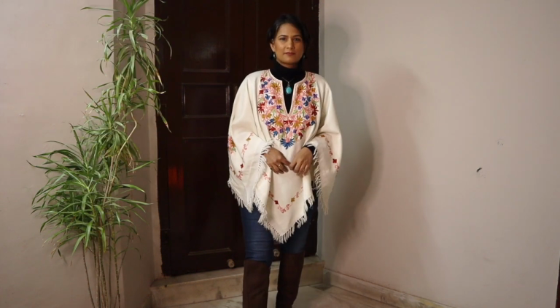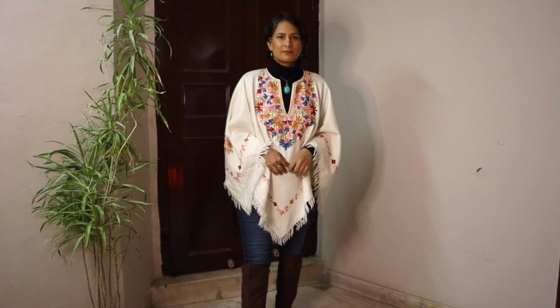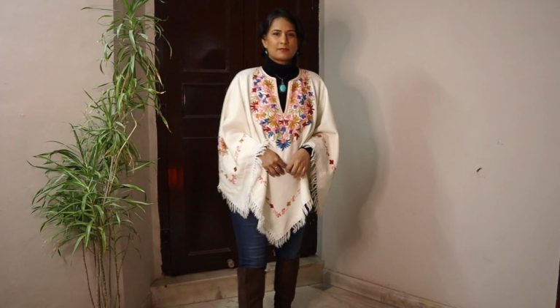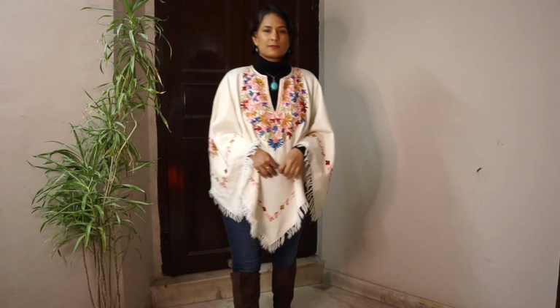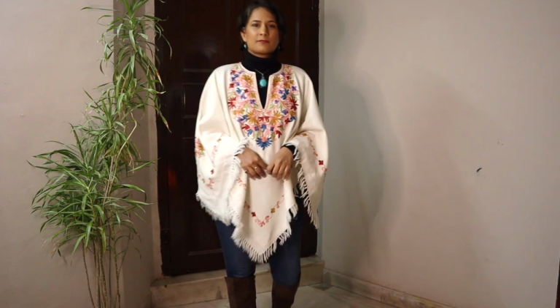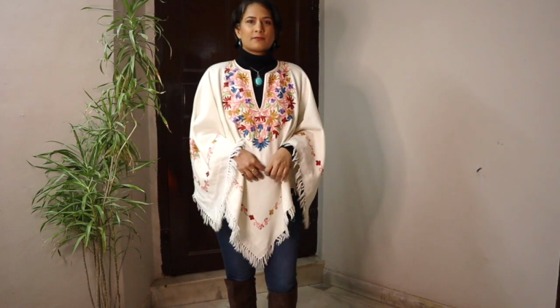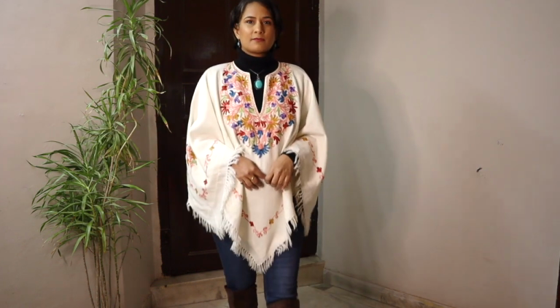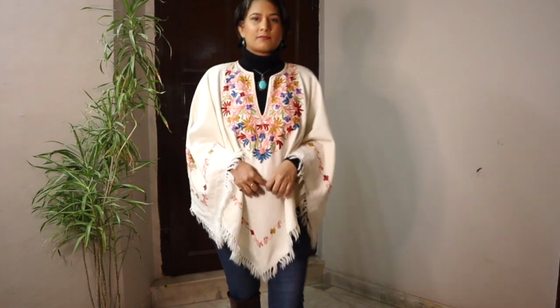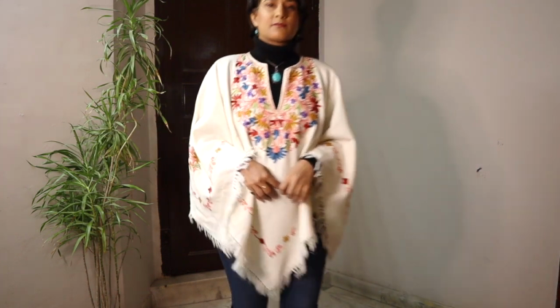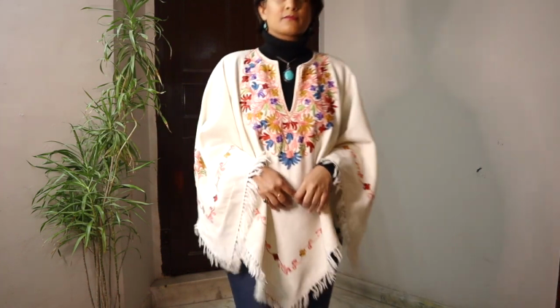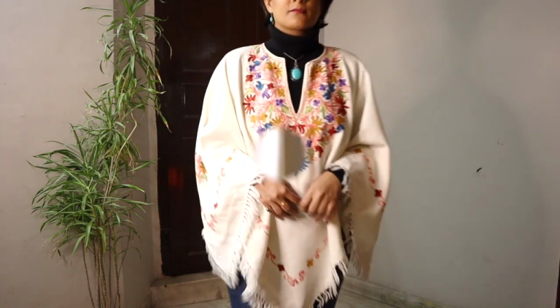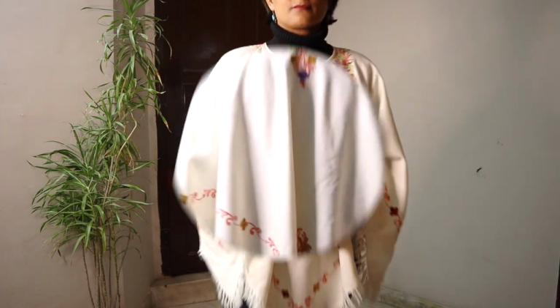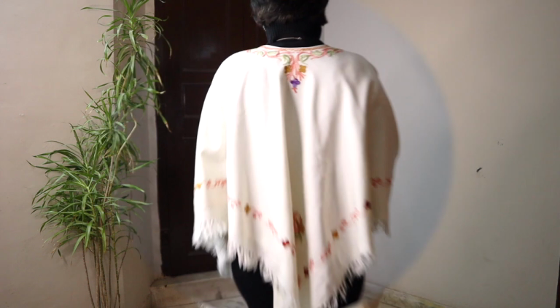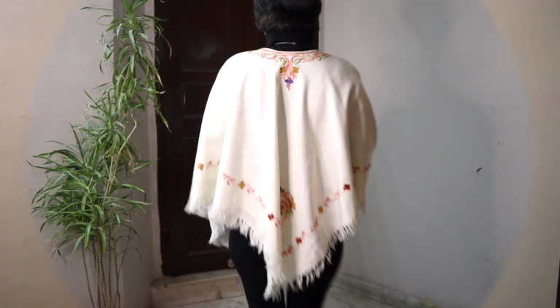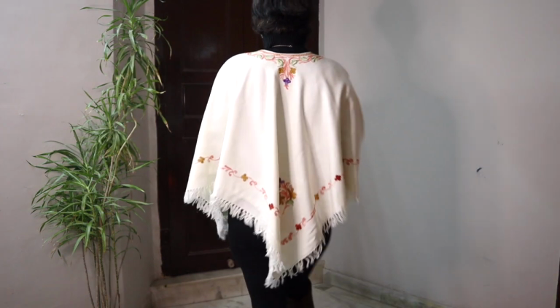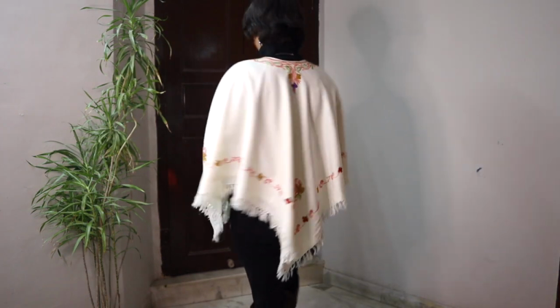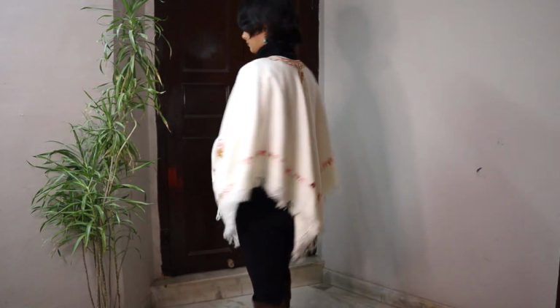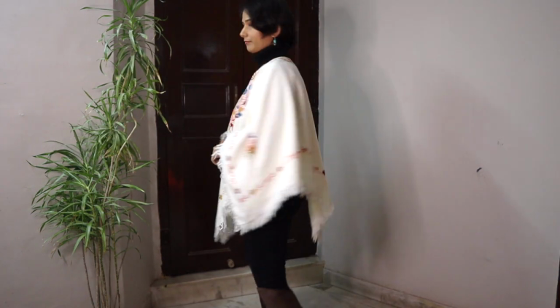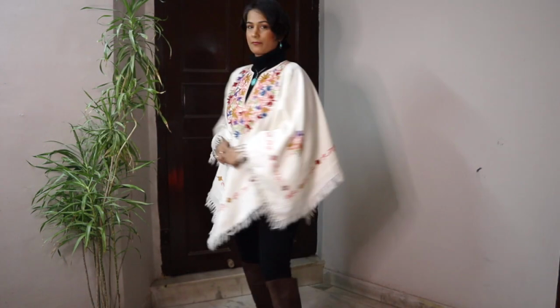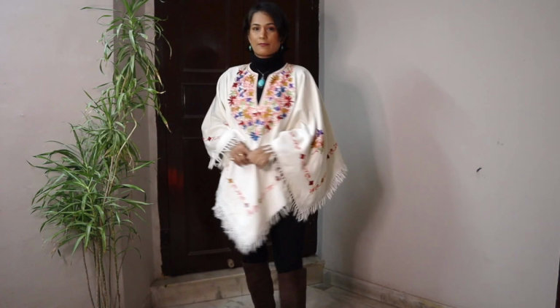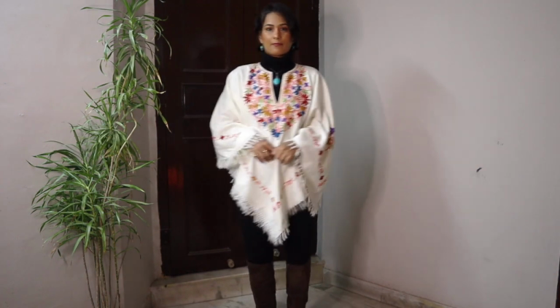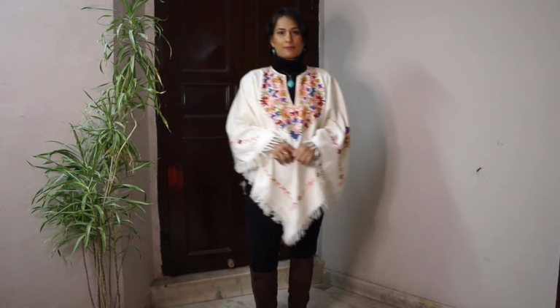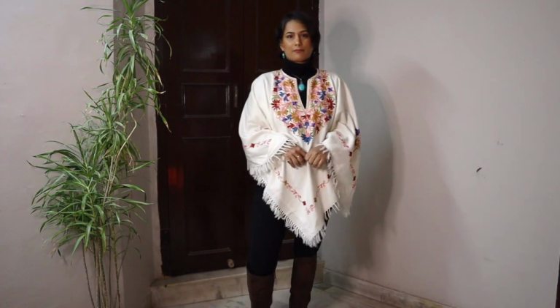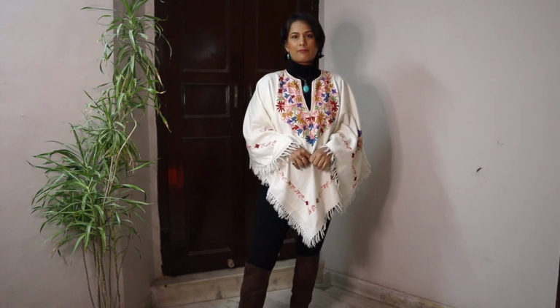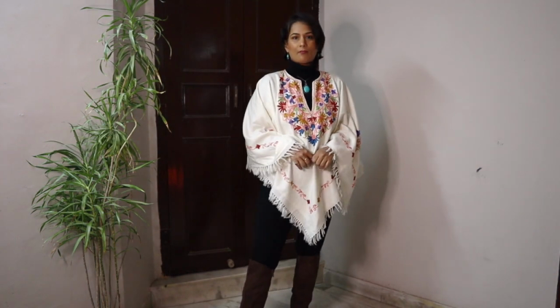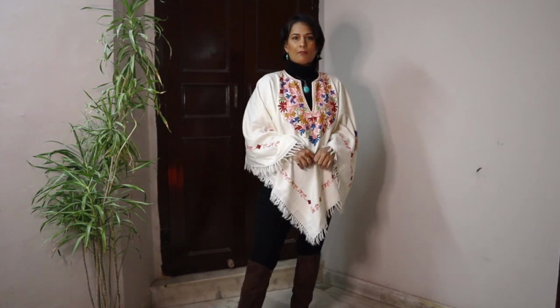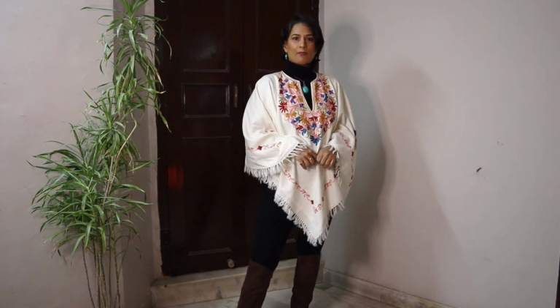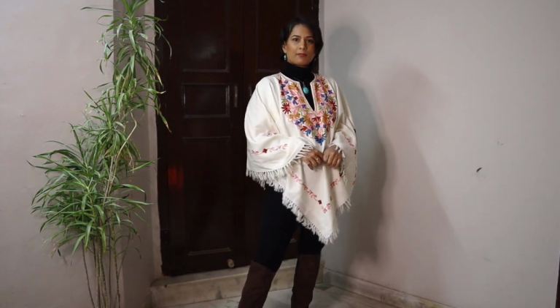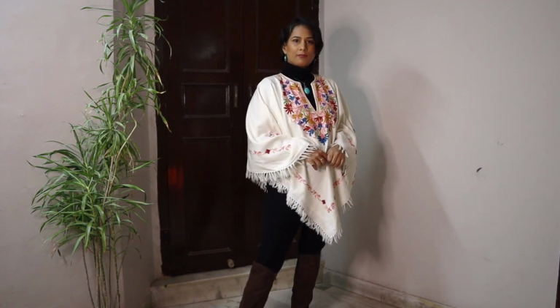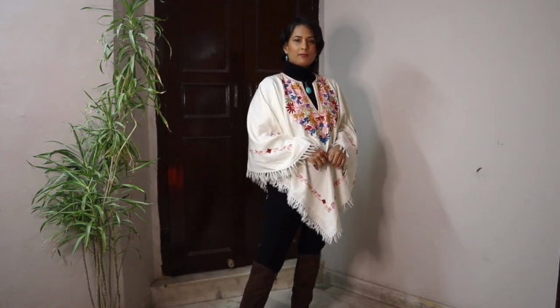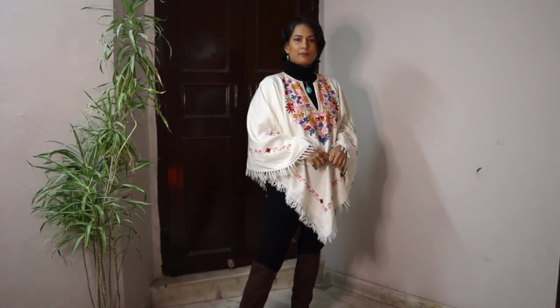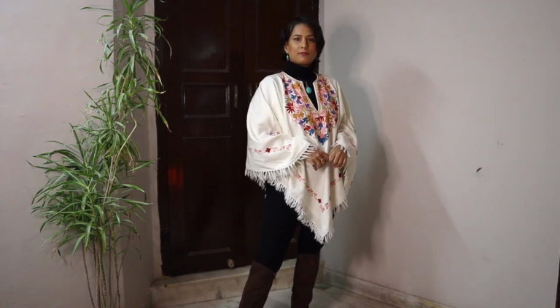If you're comfortable wearing leggings, then go ahead and try this look — it looks extremely chic and street smart.